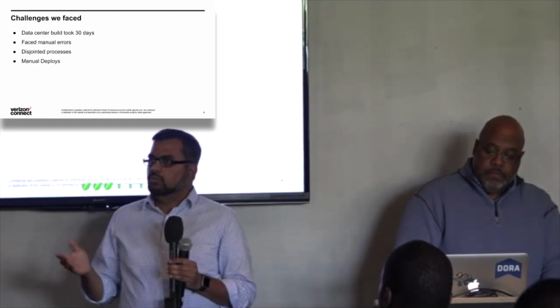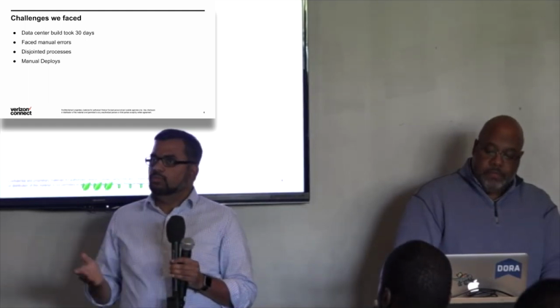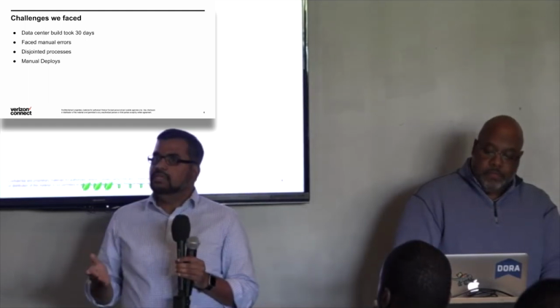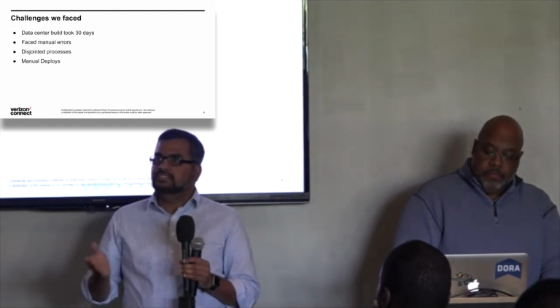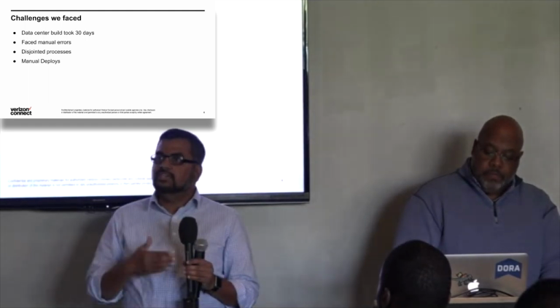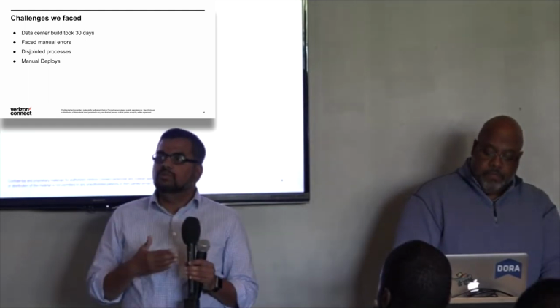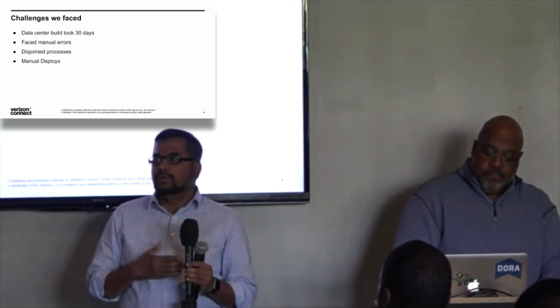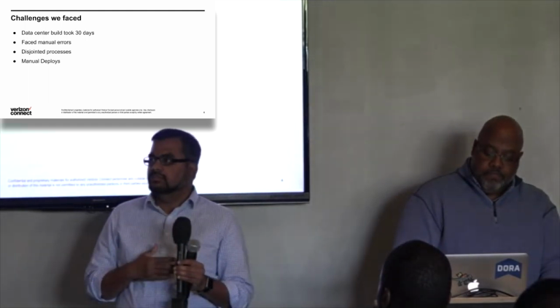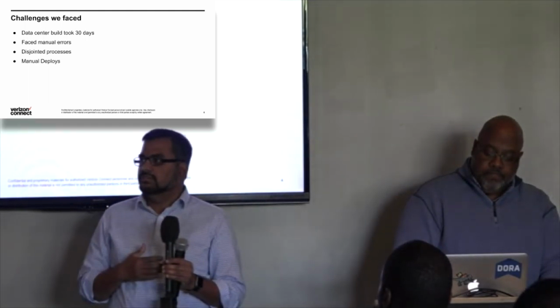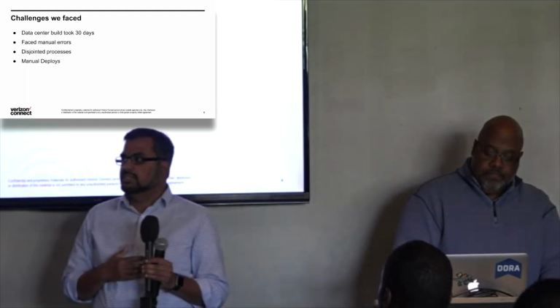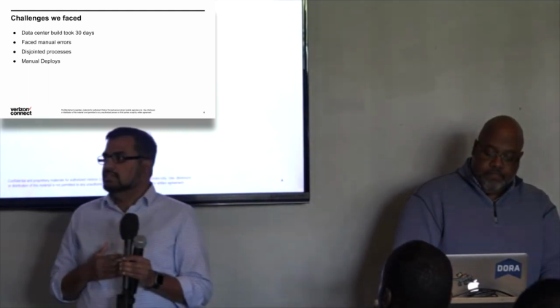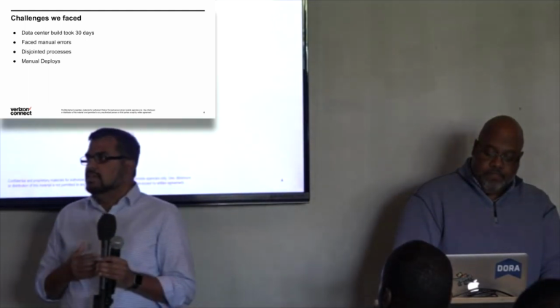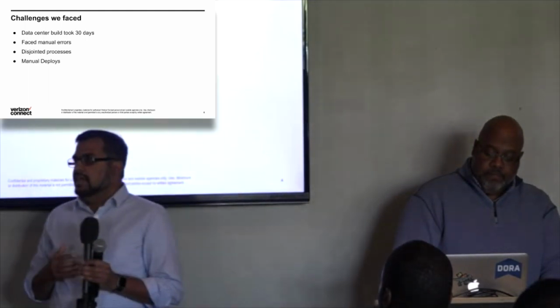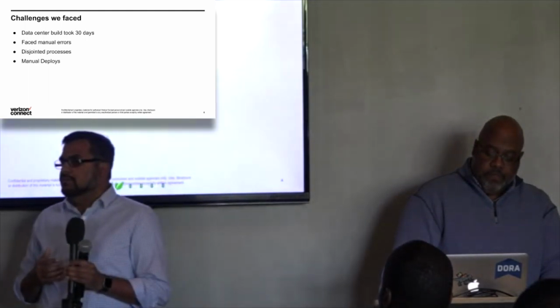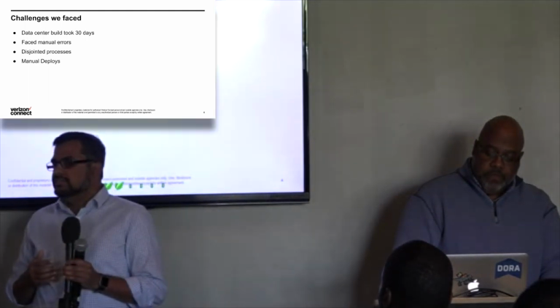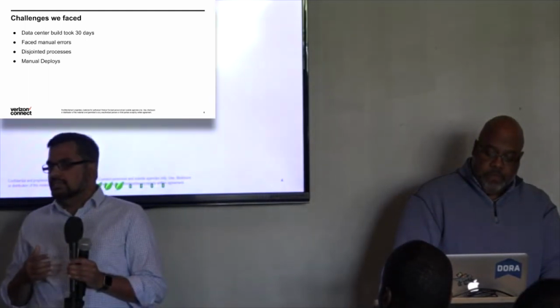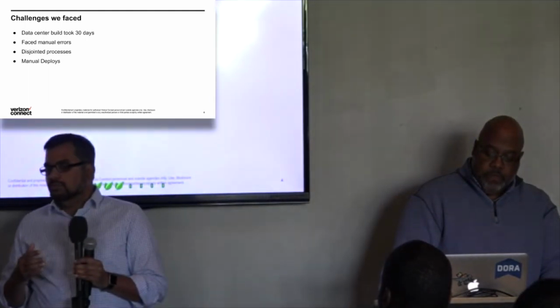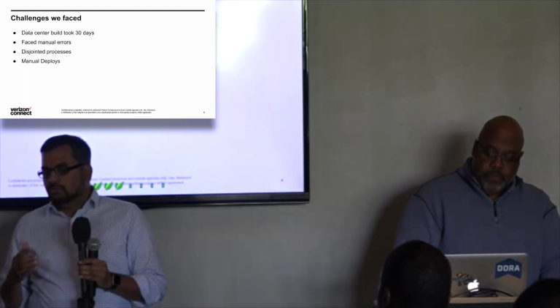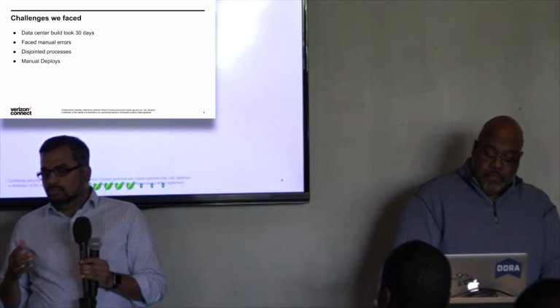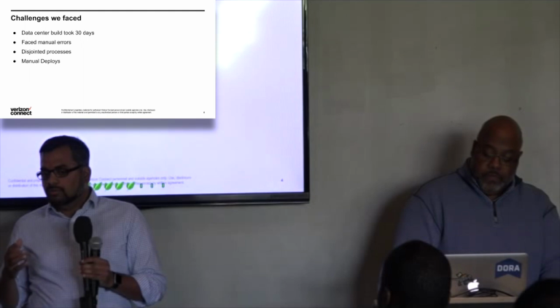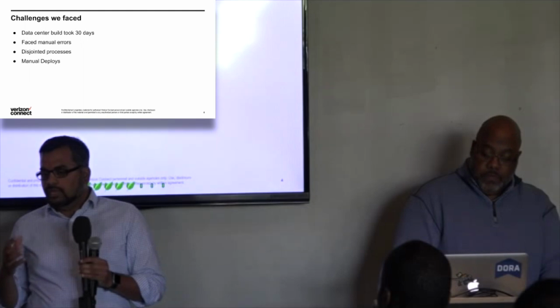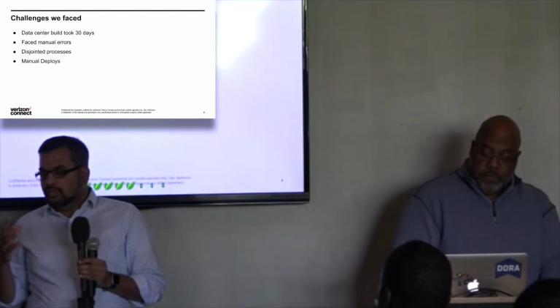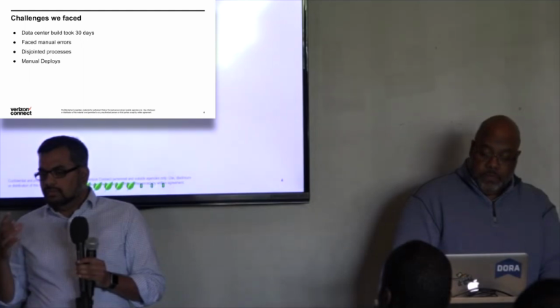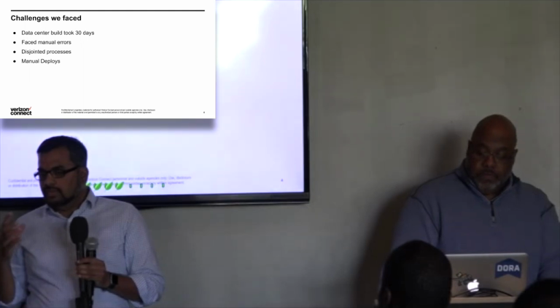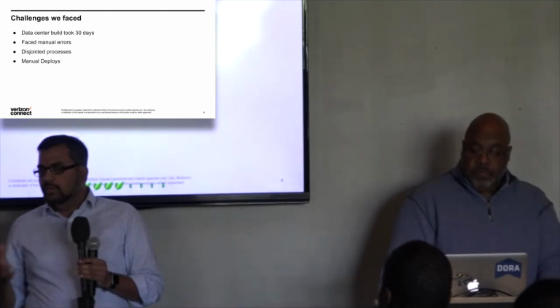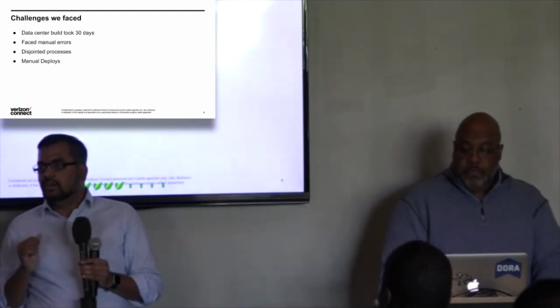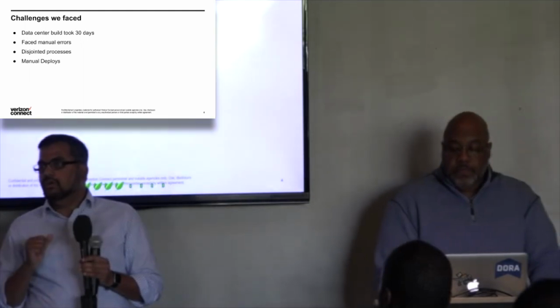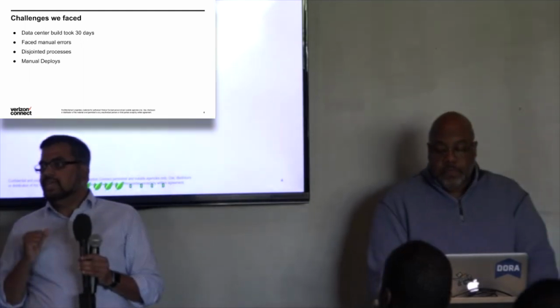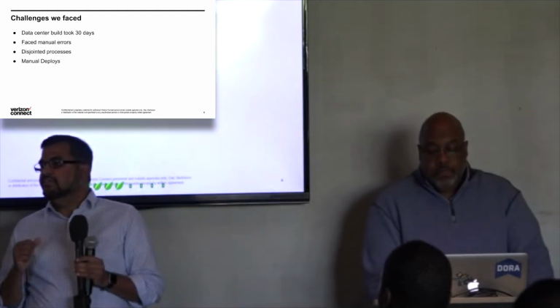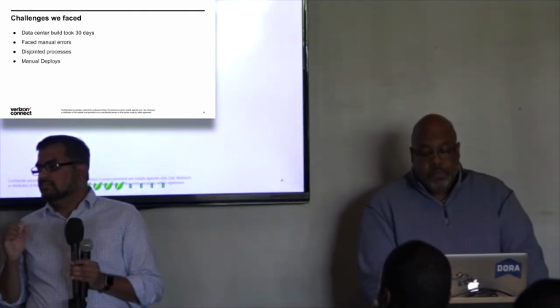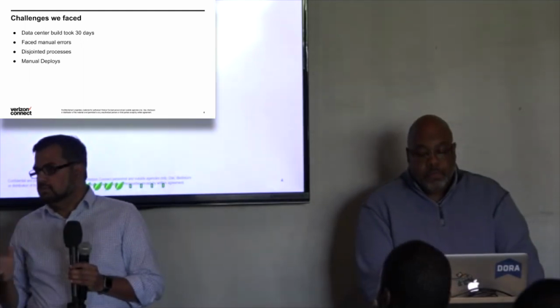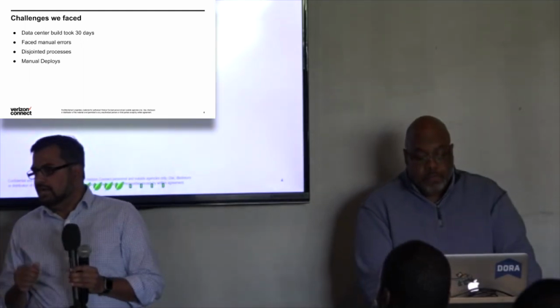So we decided to move to microservices and write everything from scratch.